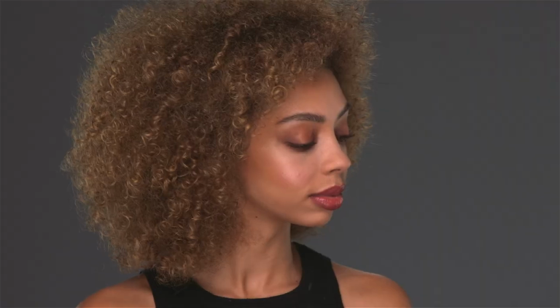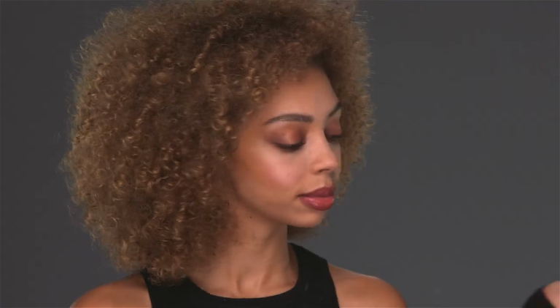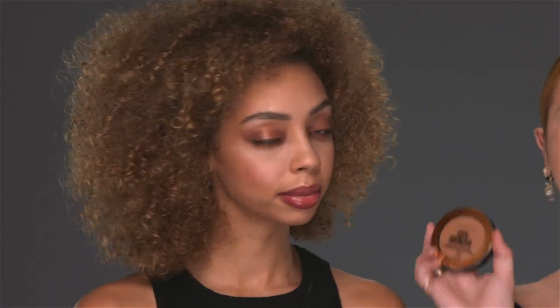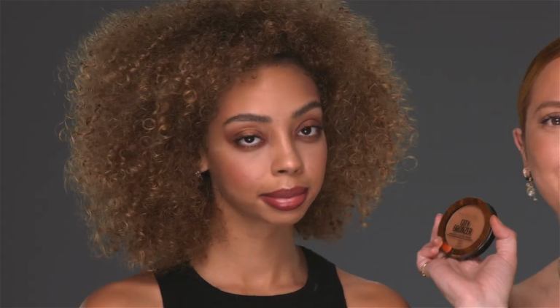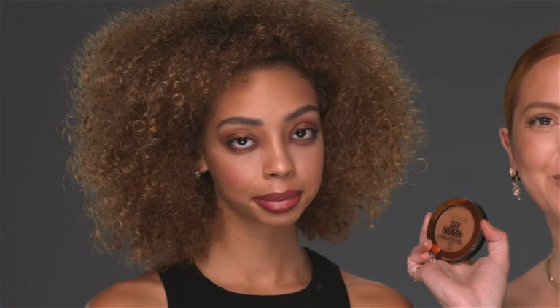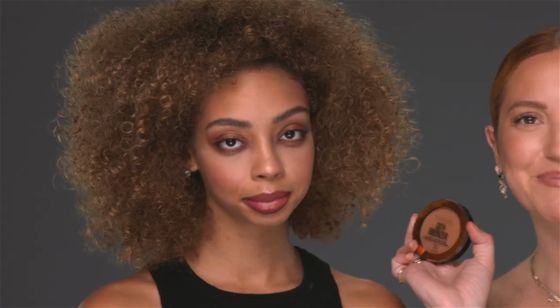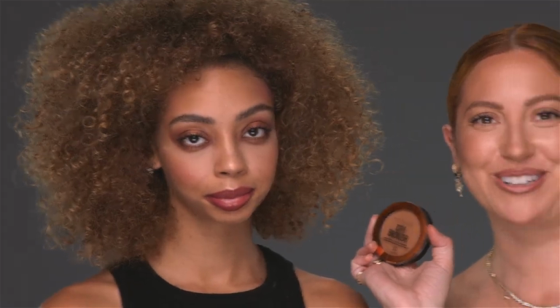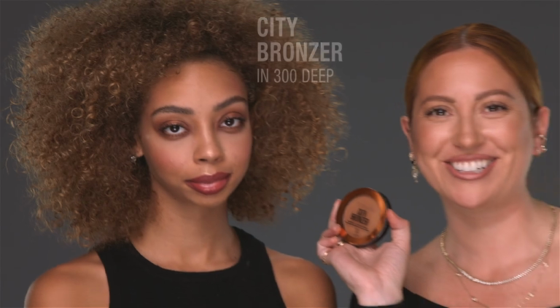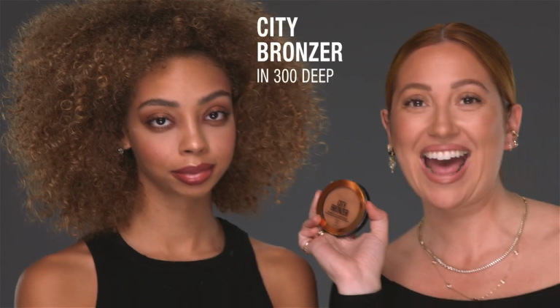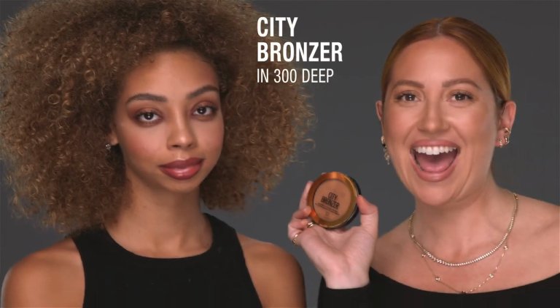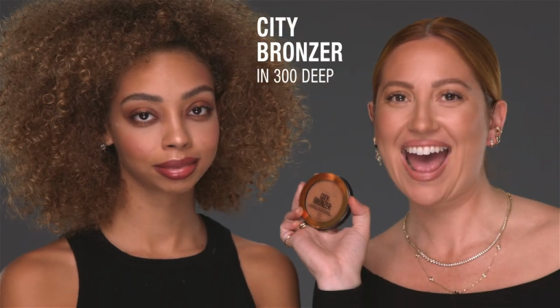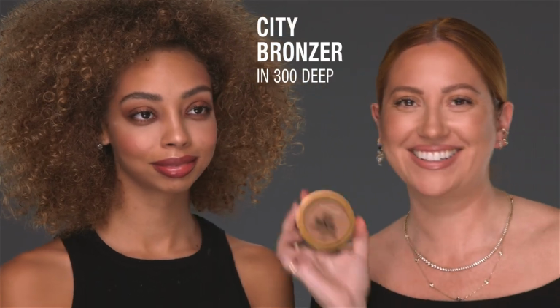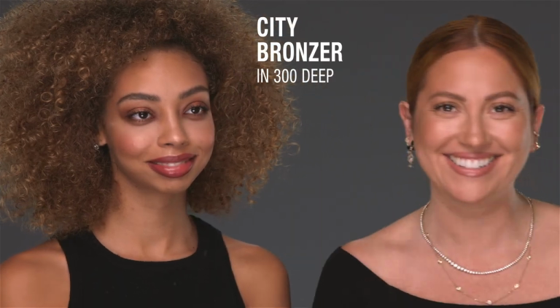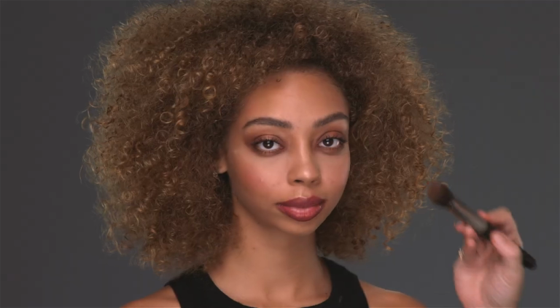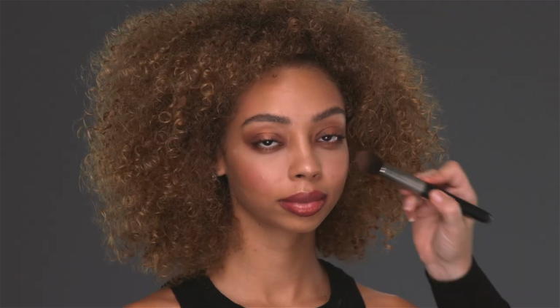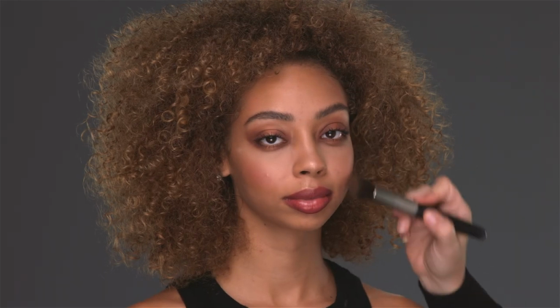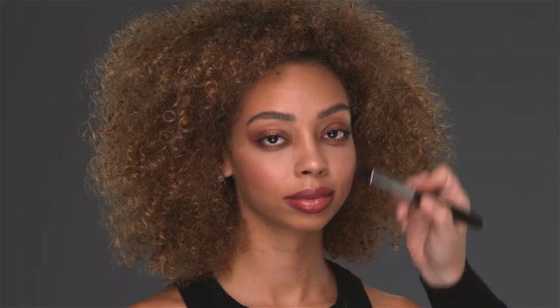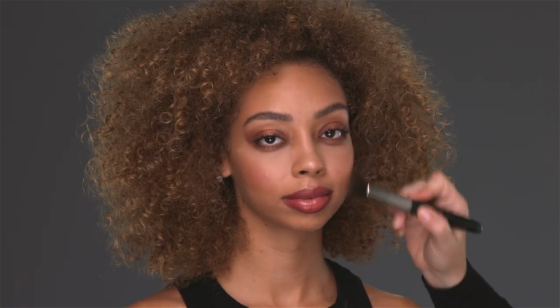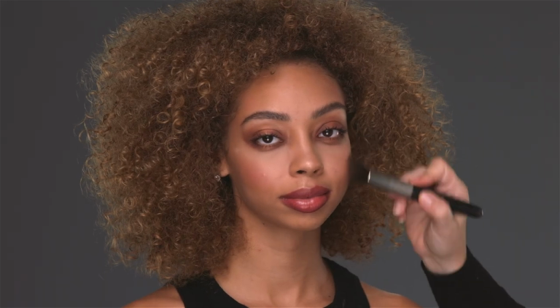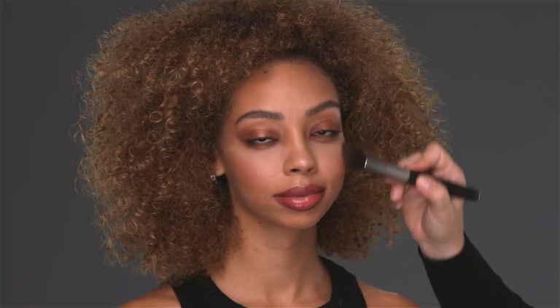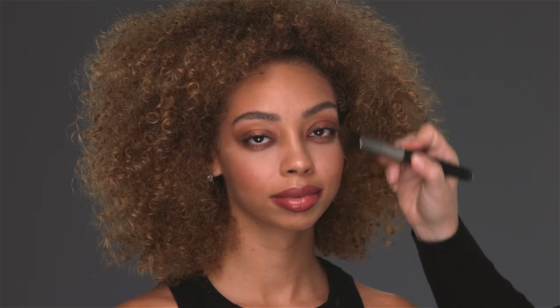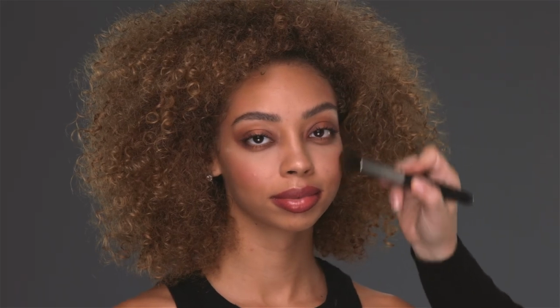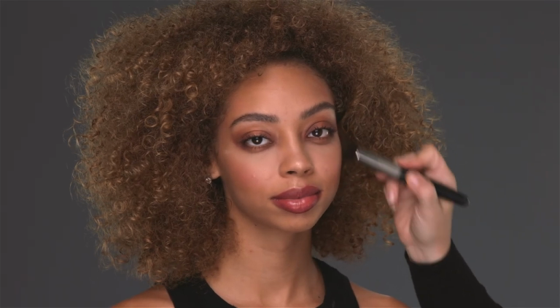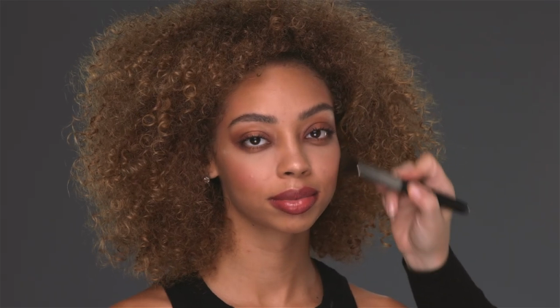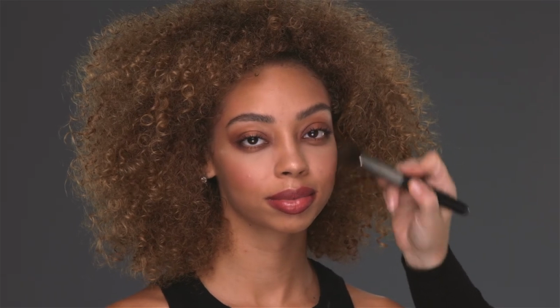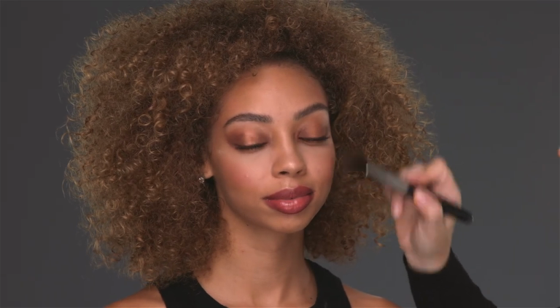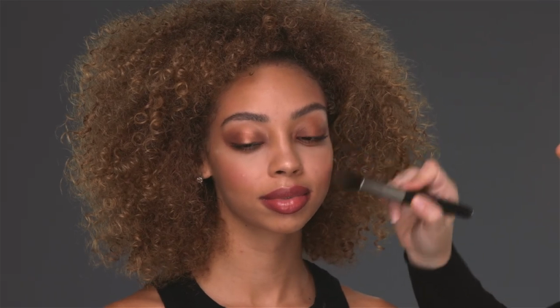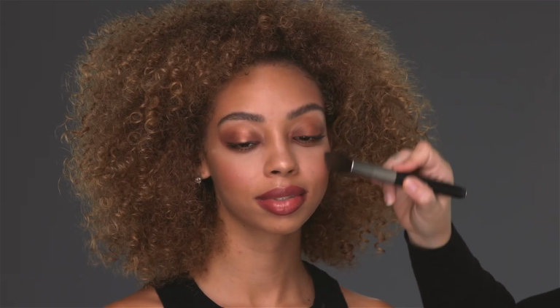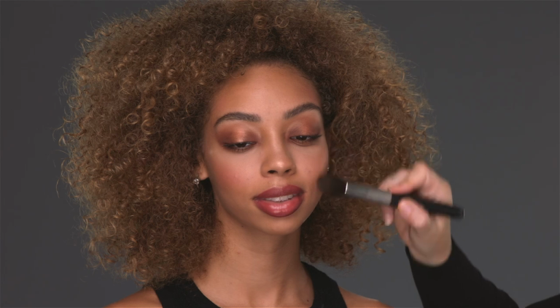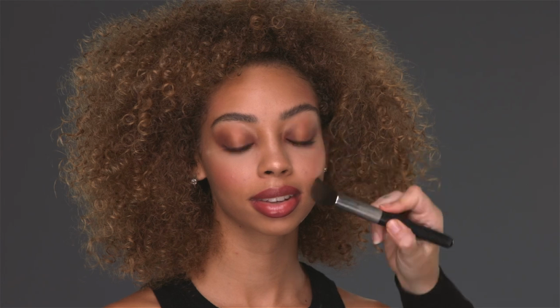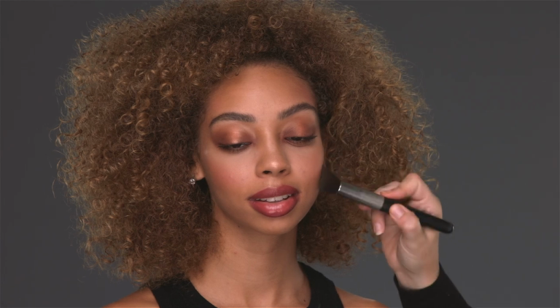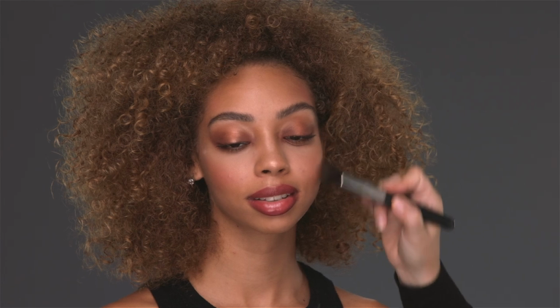Wait, I am going to do some bronzer too. Sometimes when you look and you think you are finished, you realize you want to add one more thing.